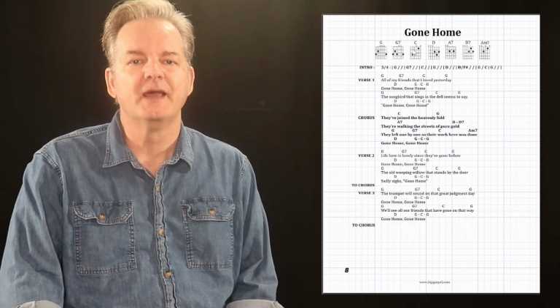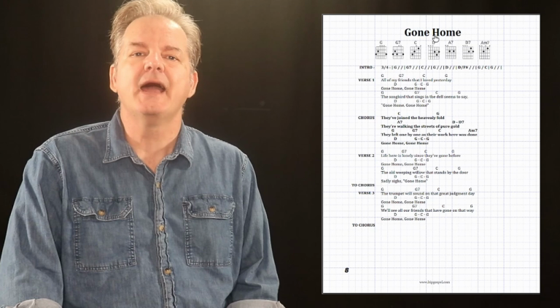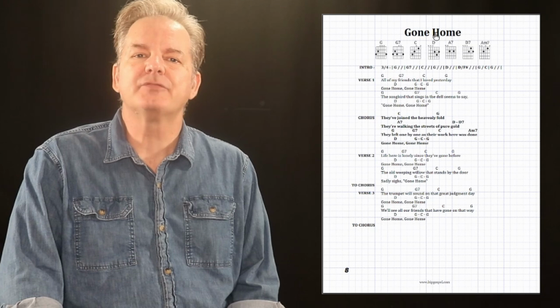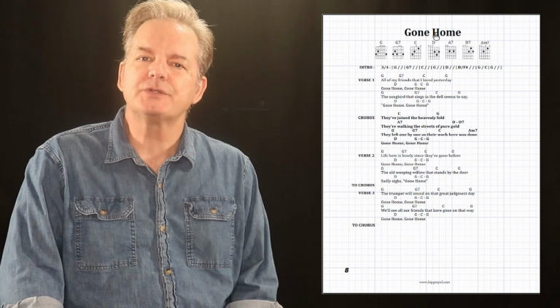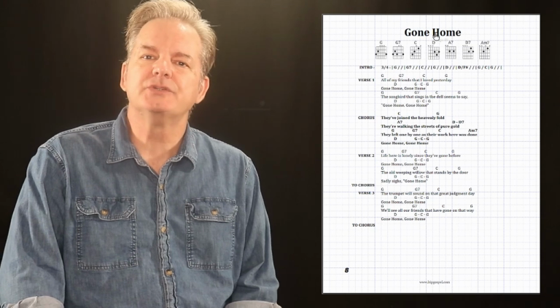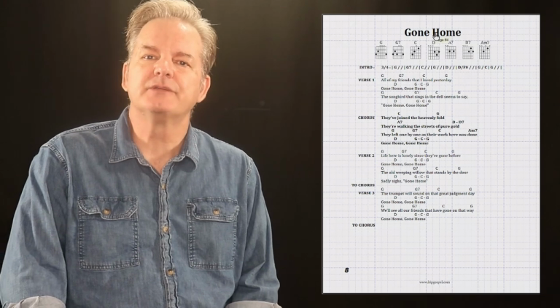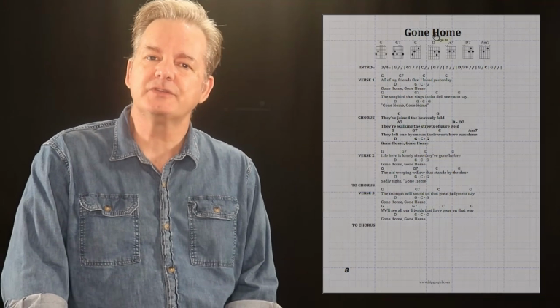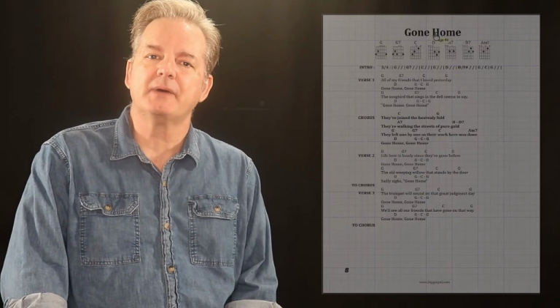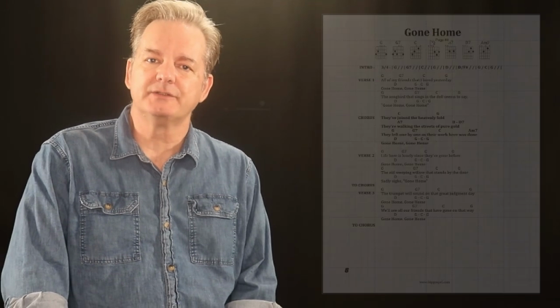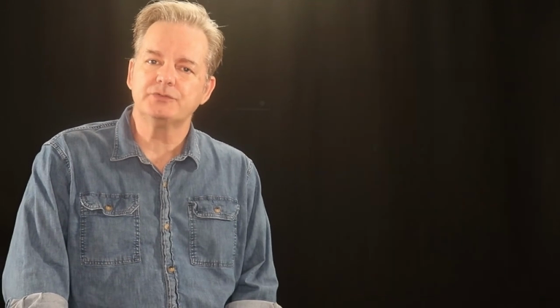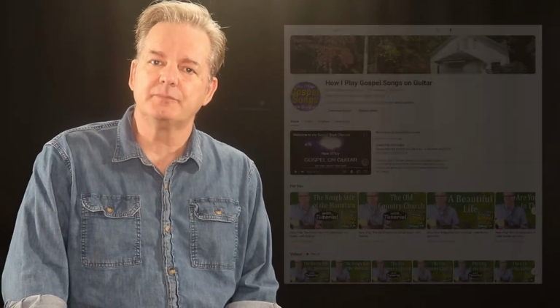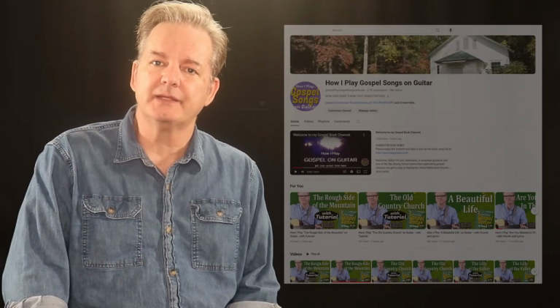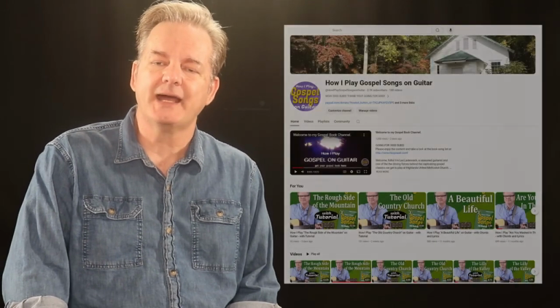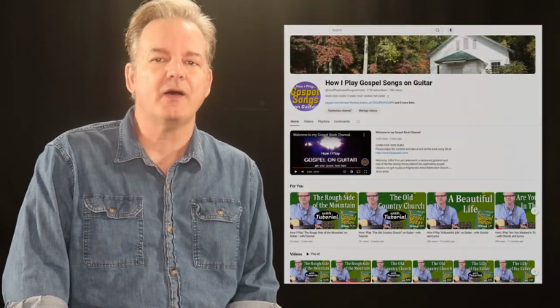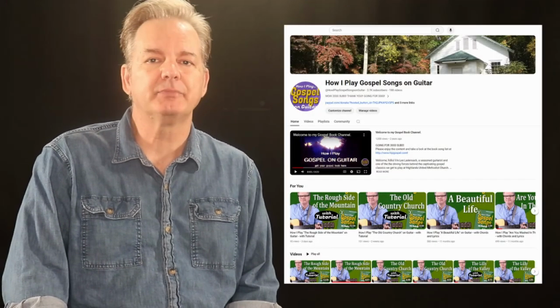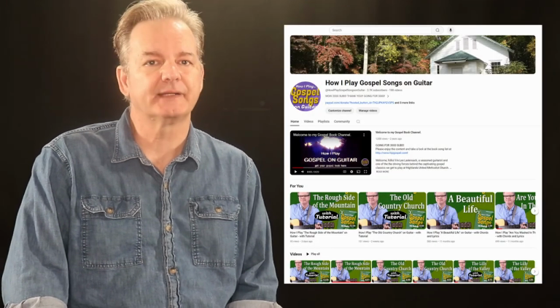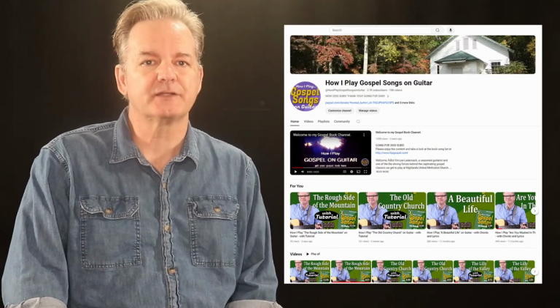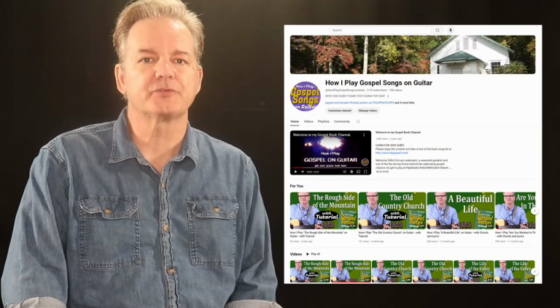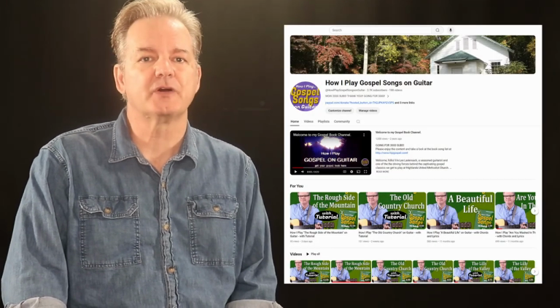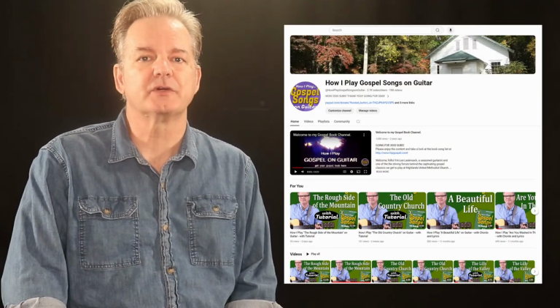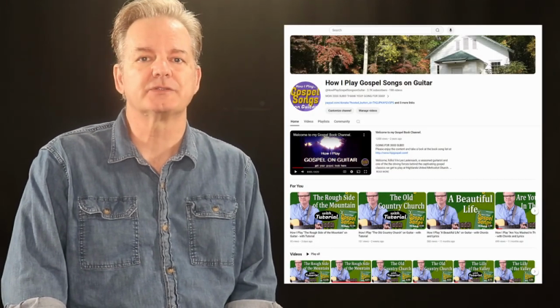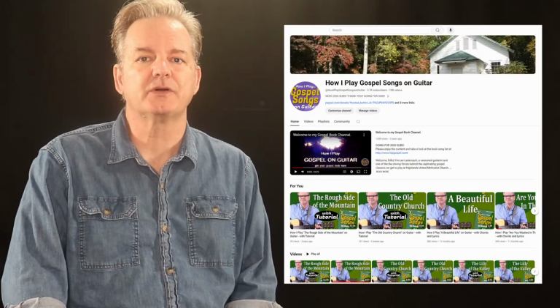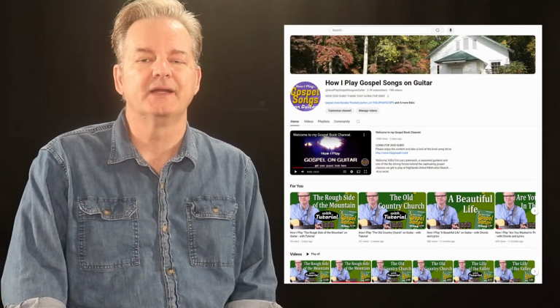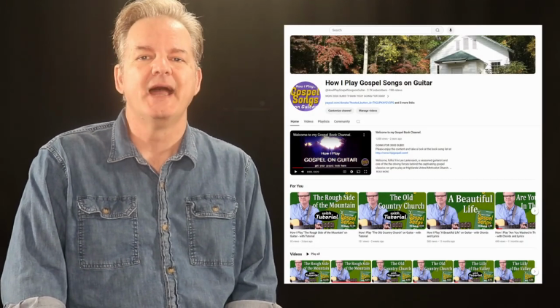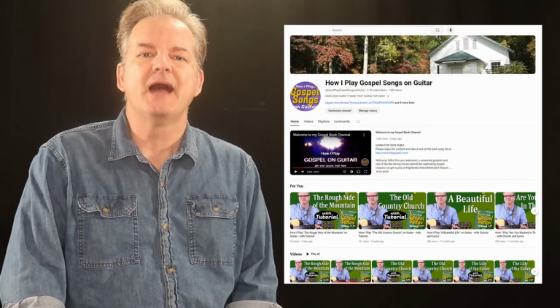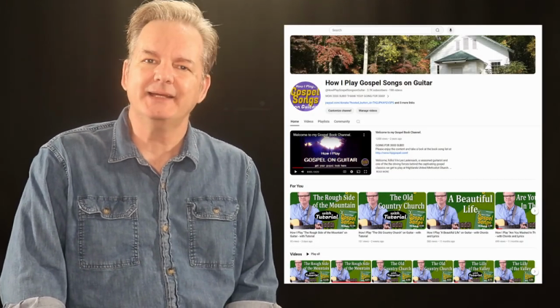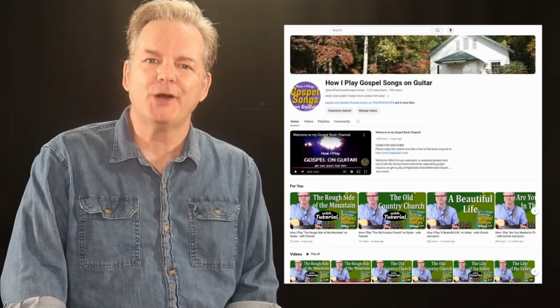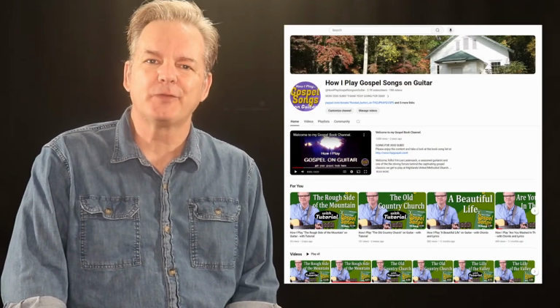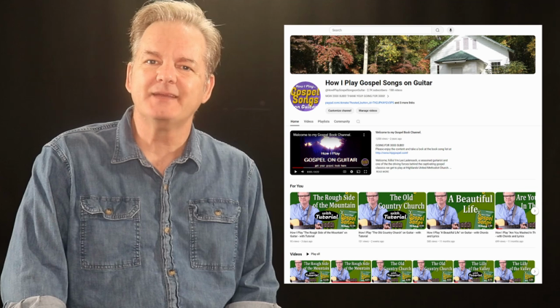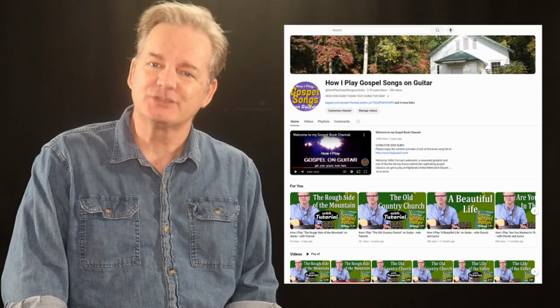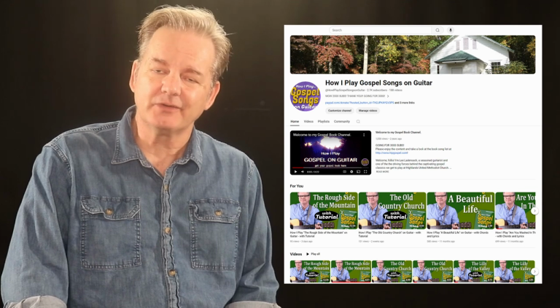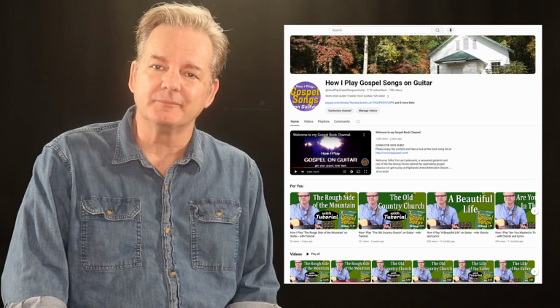And of course, you can visit my YouTube page, How I Play Gospel Songs on Guitar, and play along with me as you learn them.